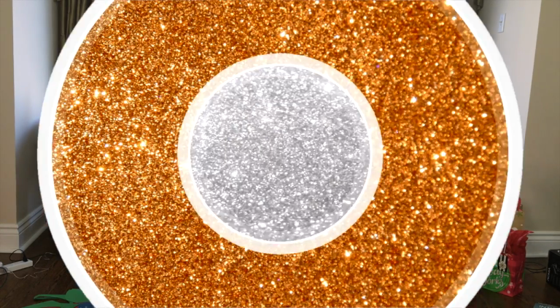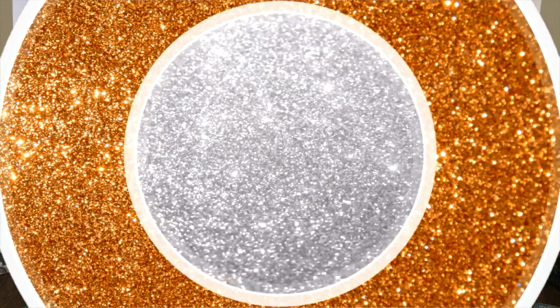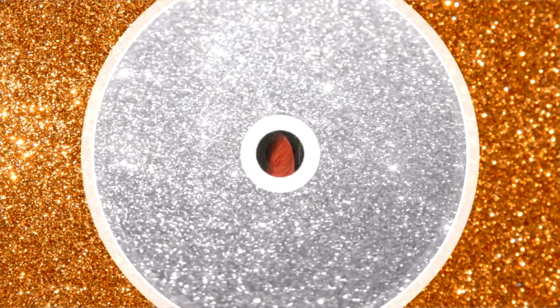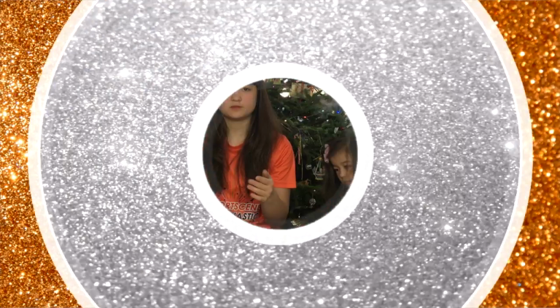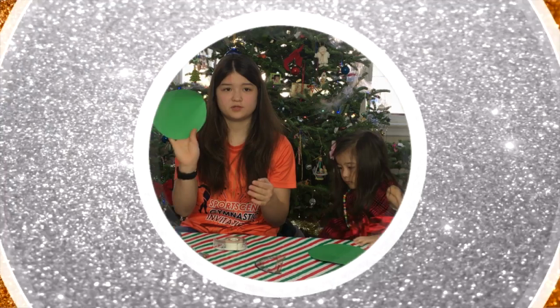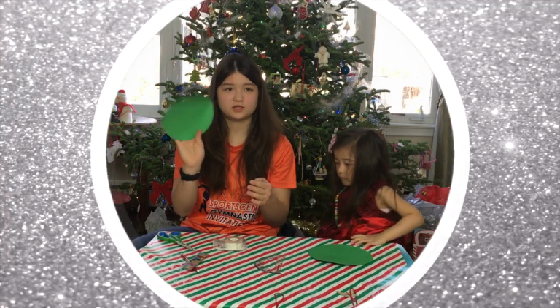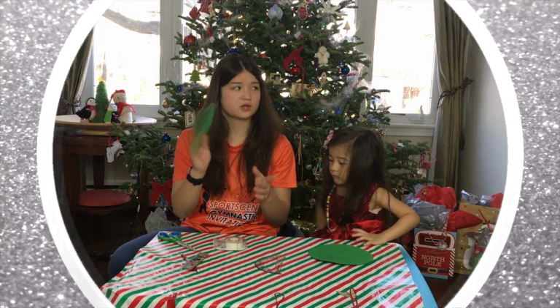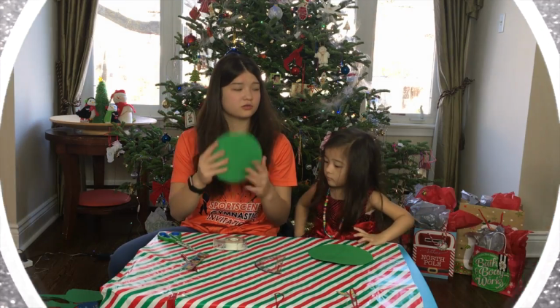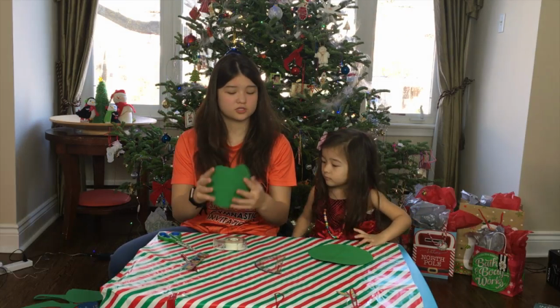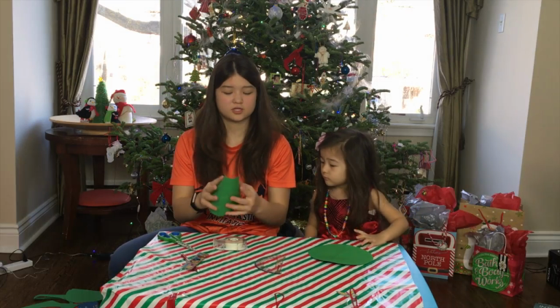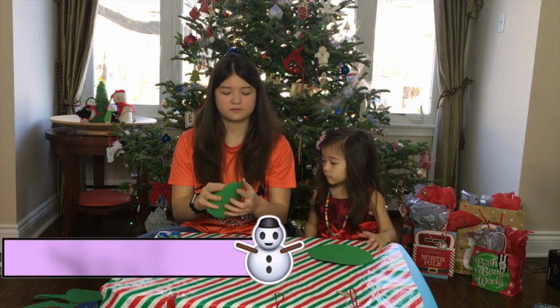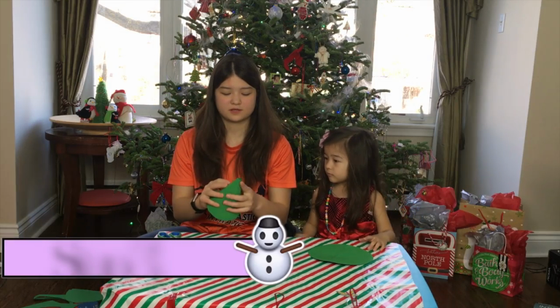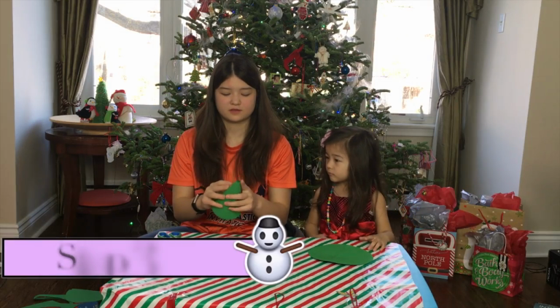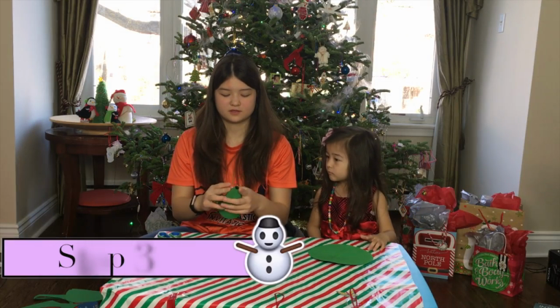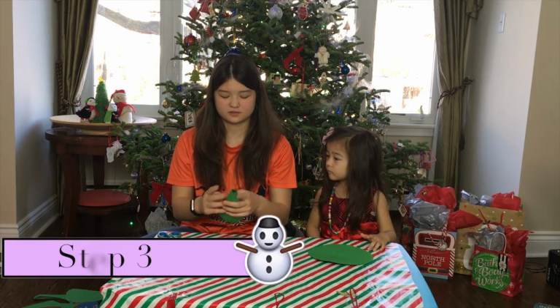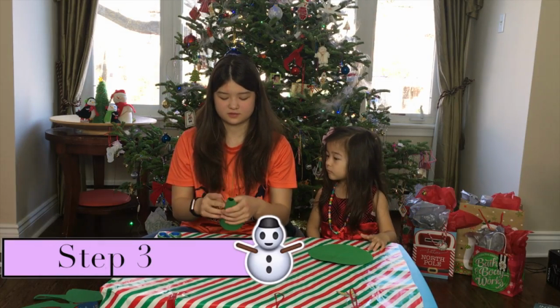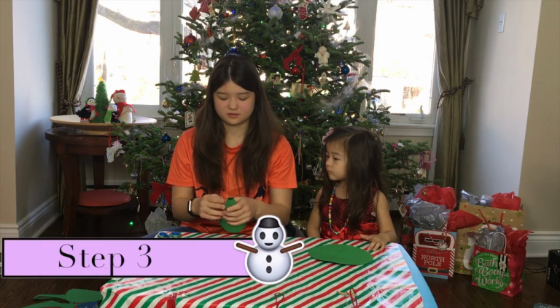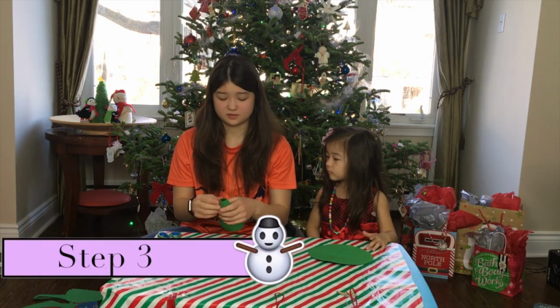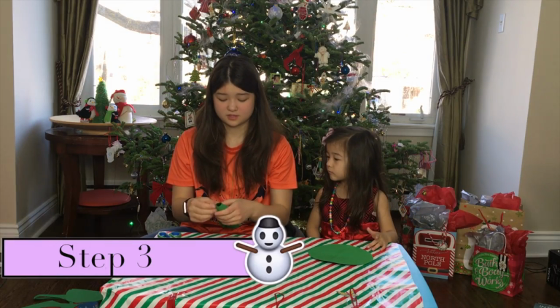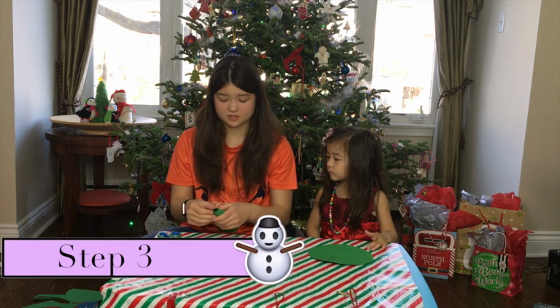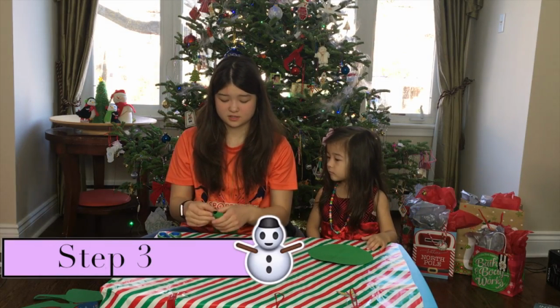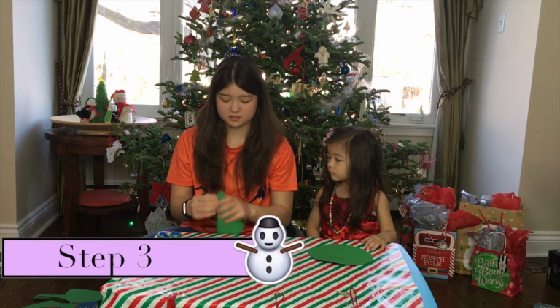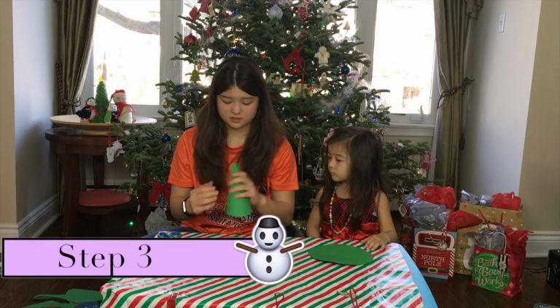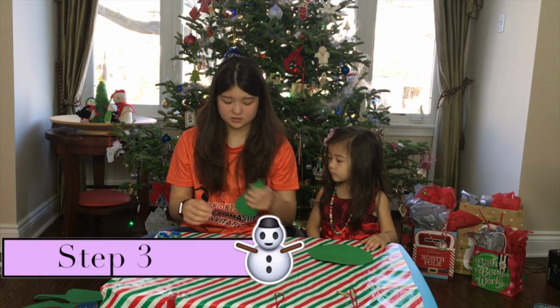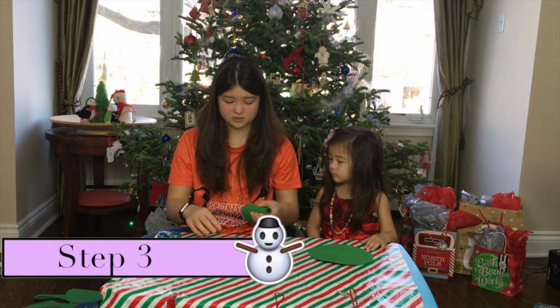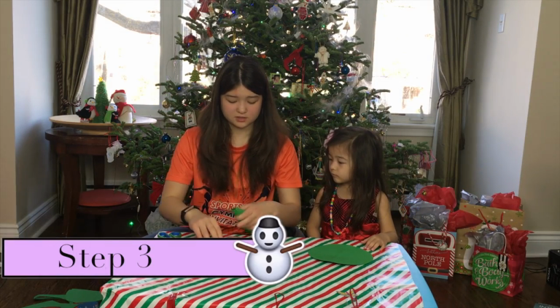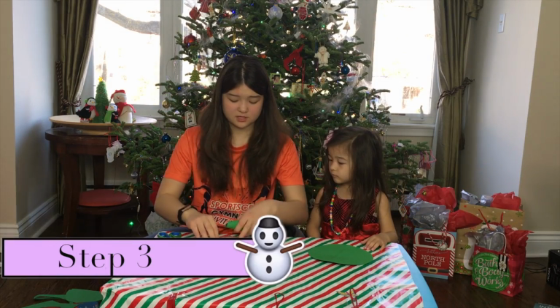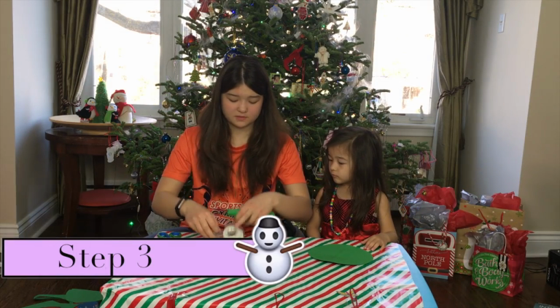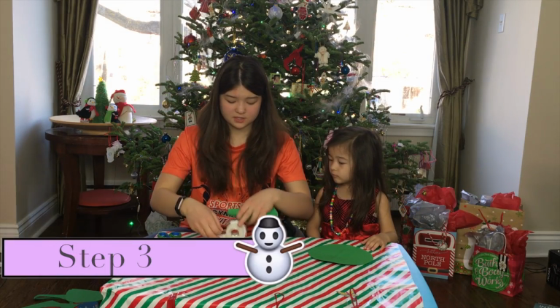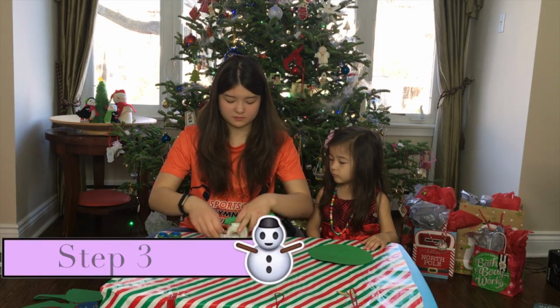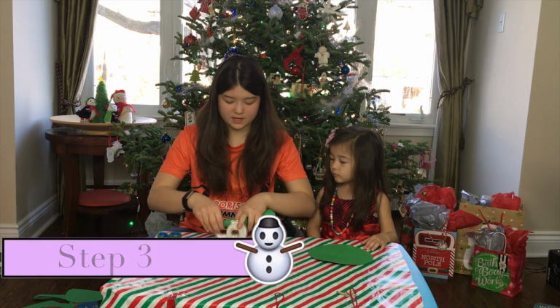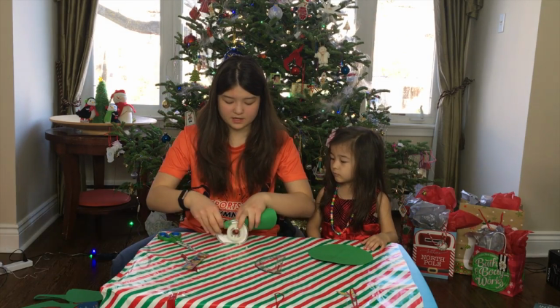Next, you're going to put it in a cone shape like this and you're just going to tape it at the back.